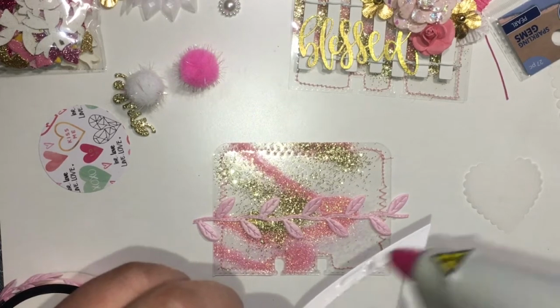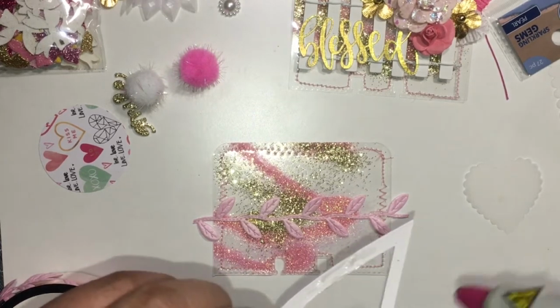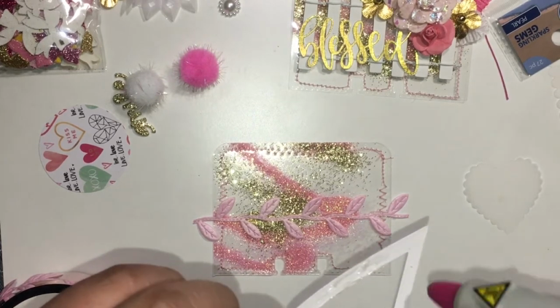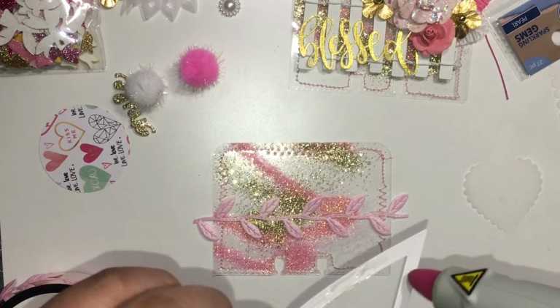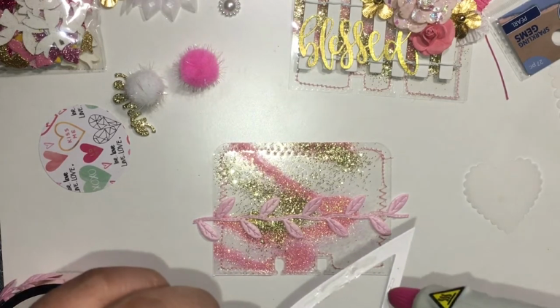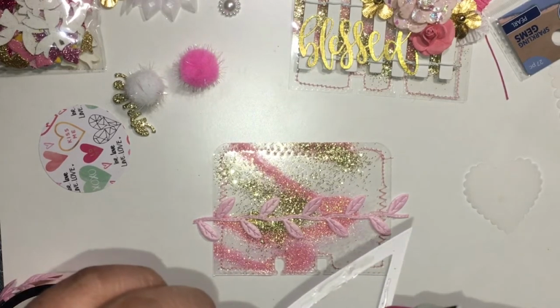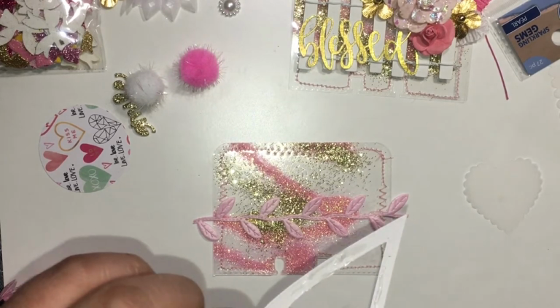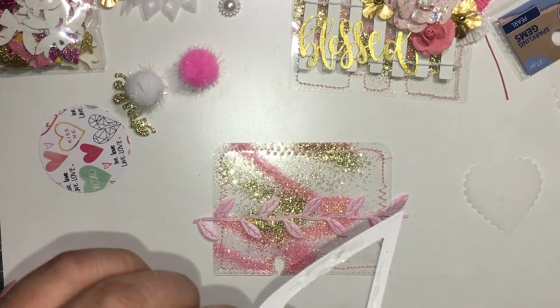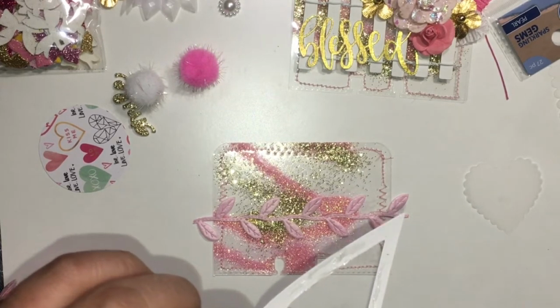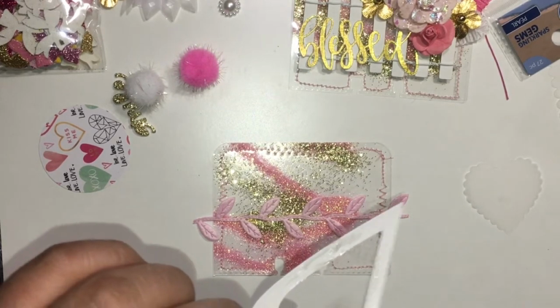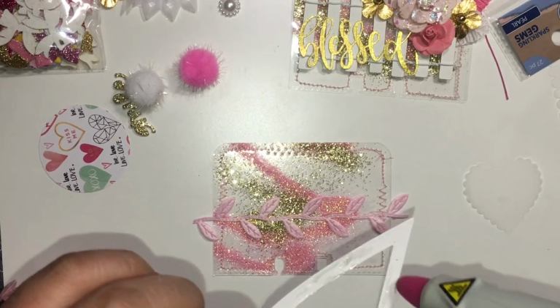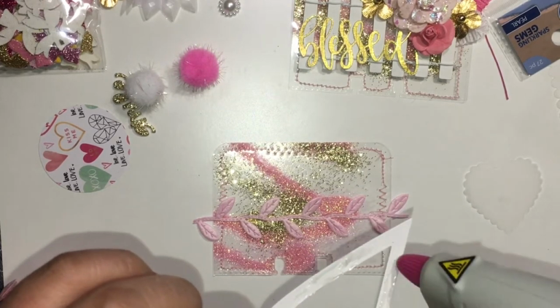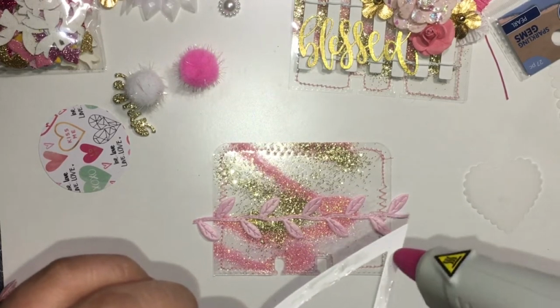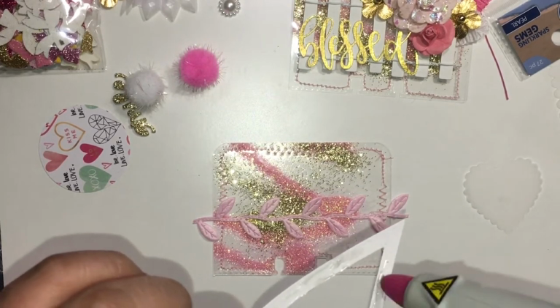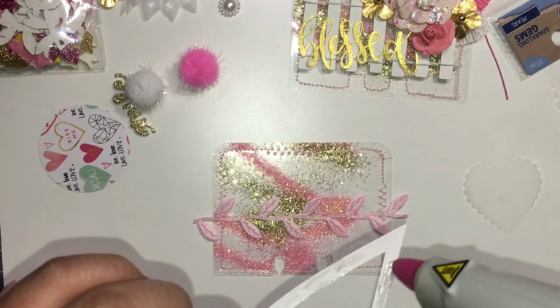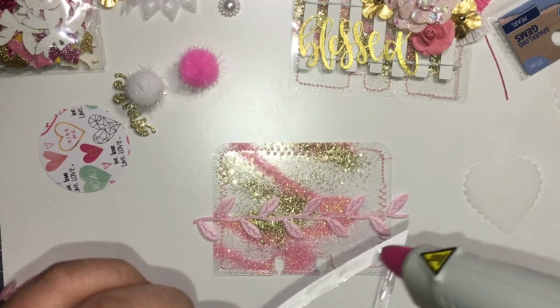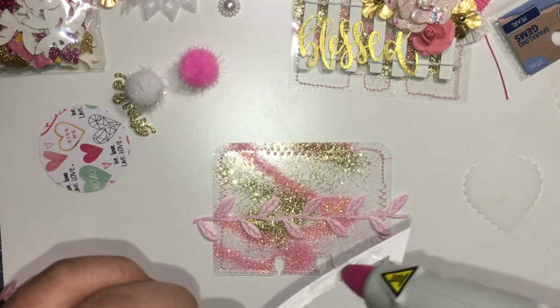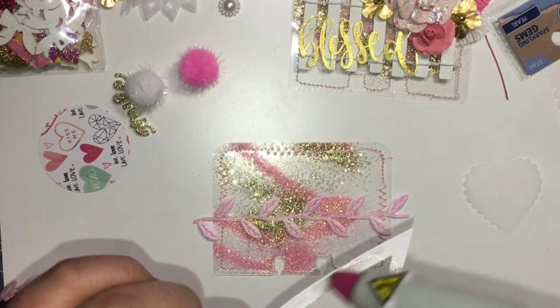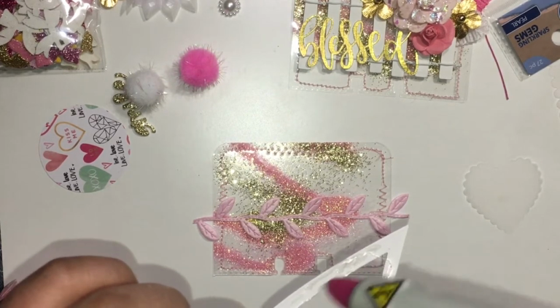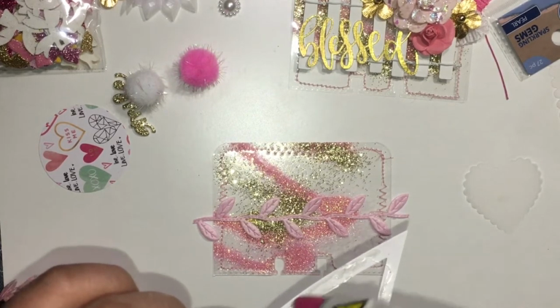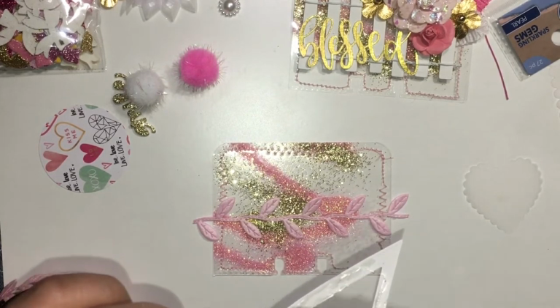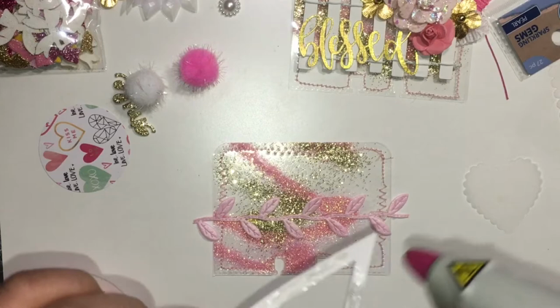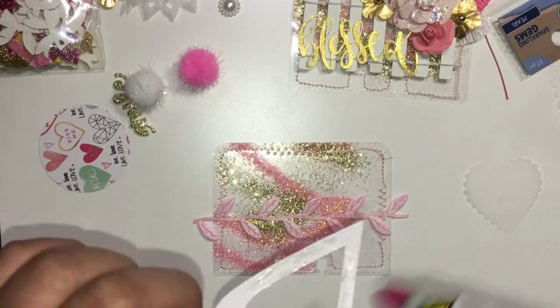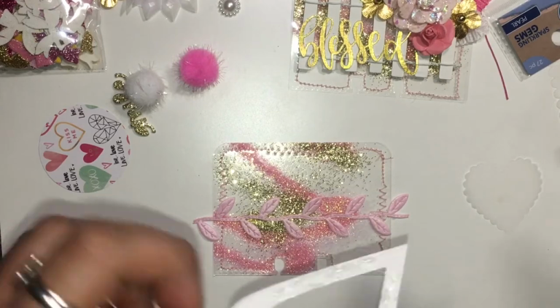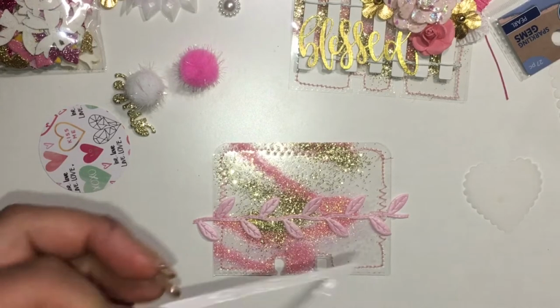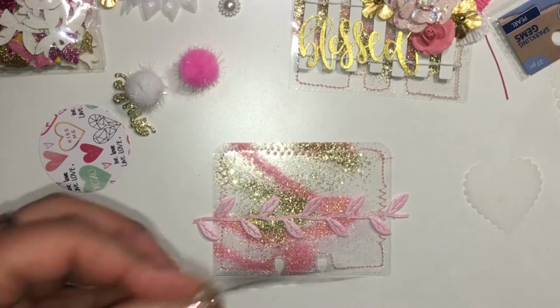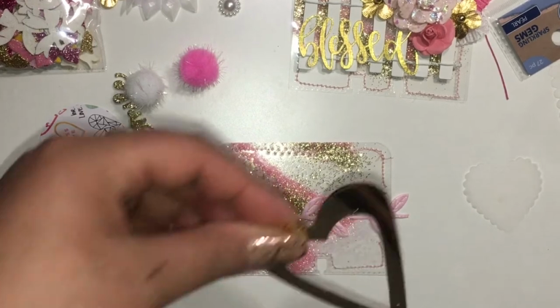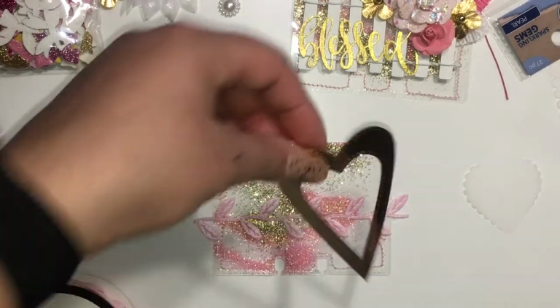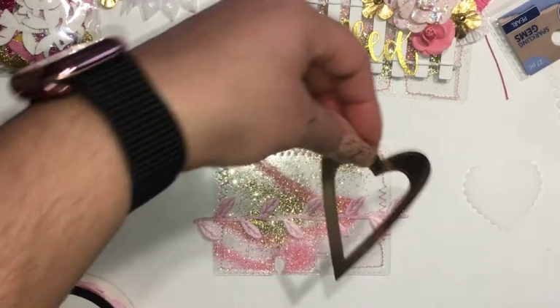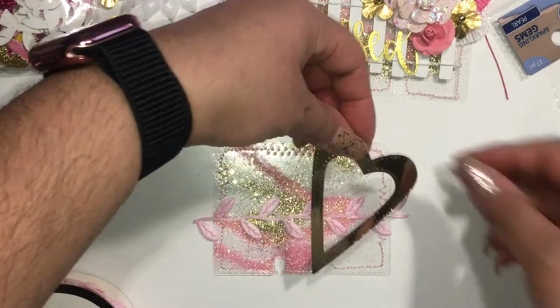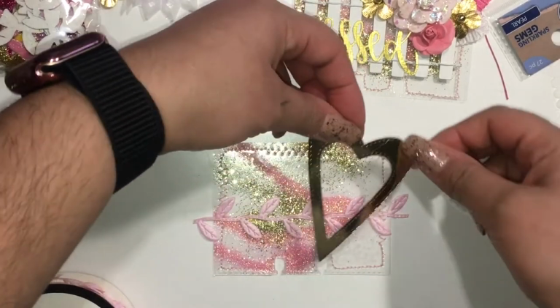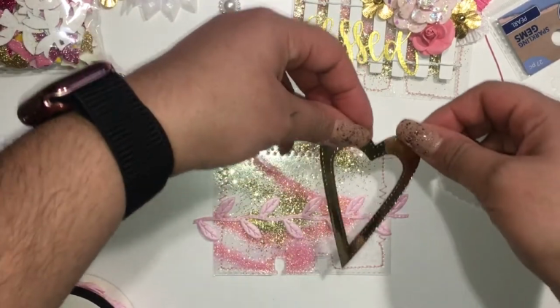So I'm going to go ahead and just hot glue this heart onto my memory dex card.